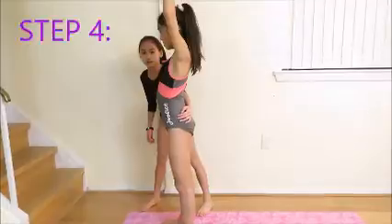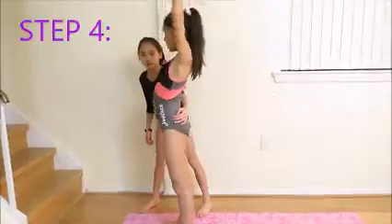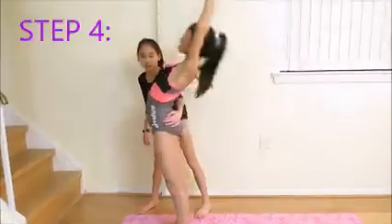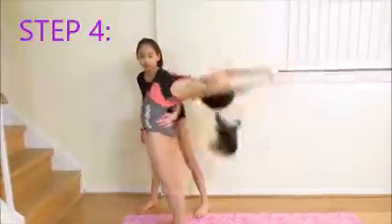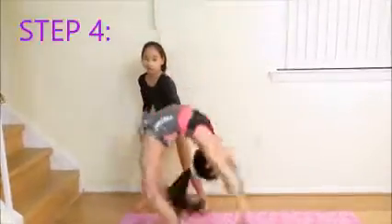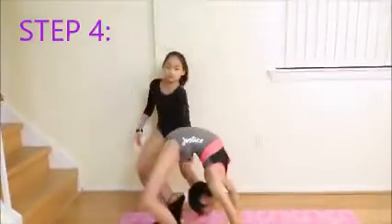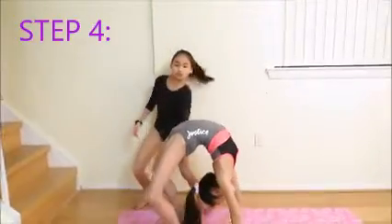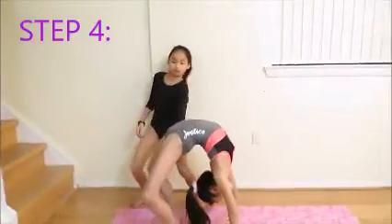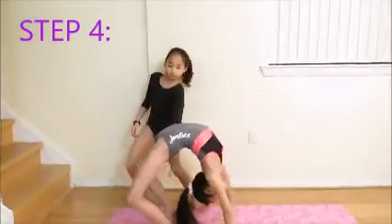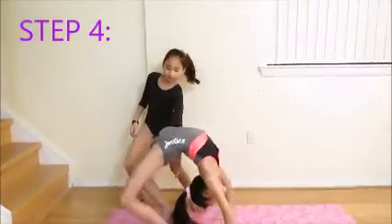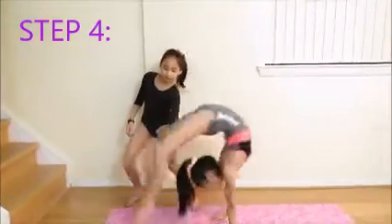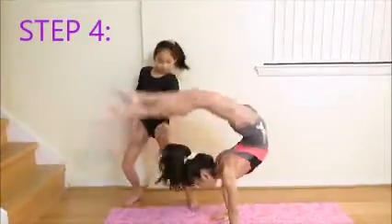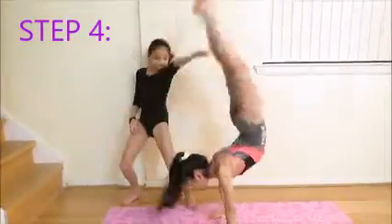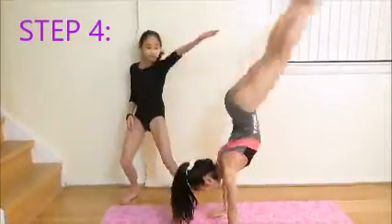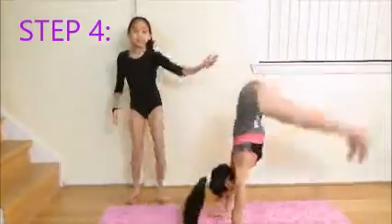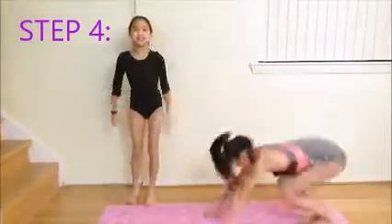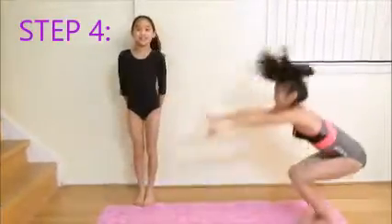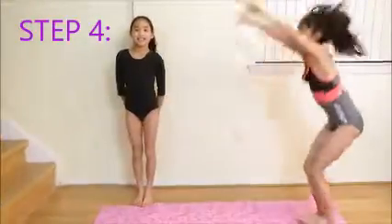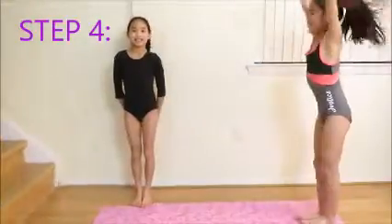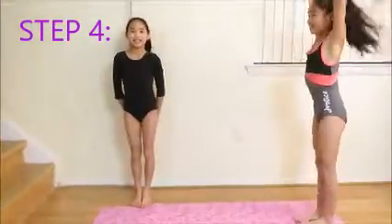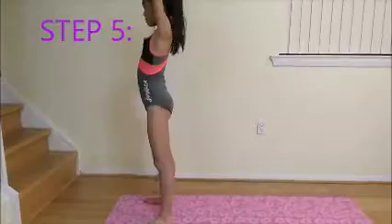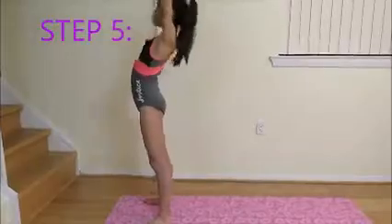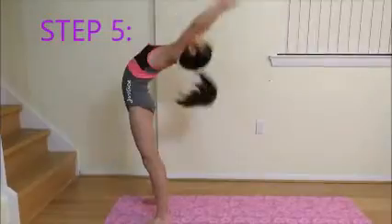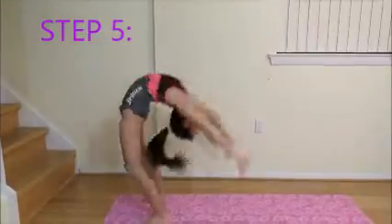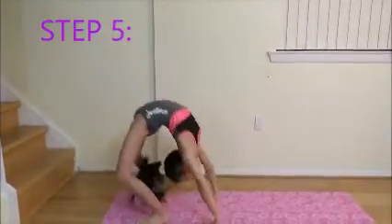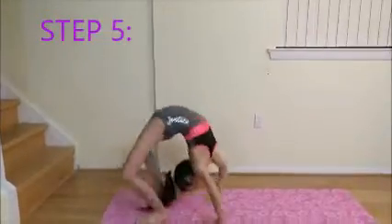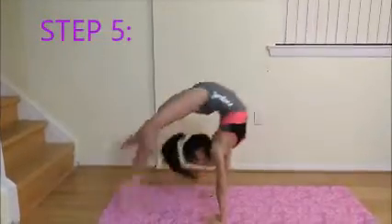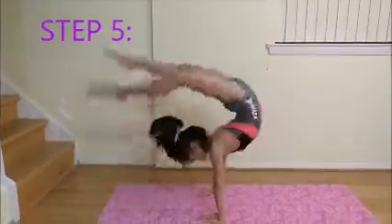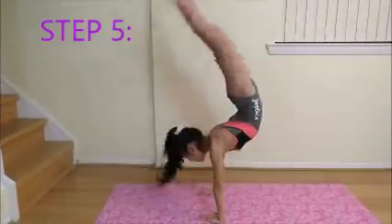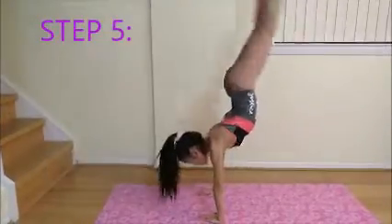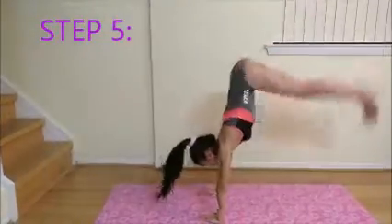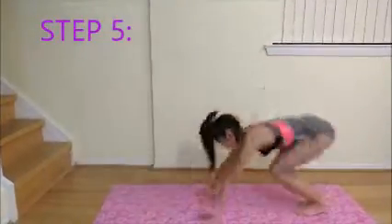Step 4: Now get a spot to help you kick over. Step 5: Time for you to get your back limber.